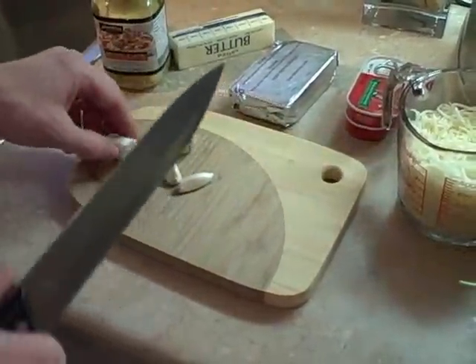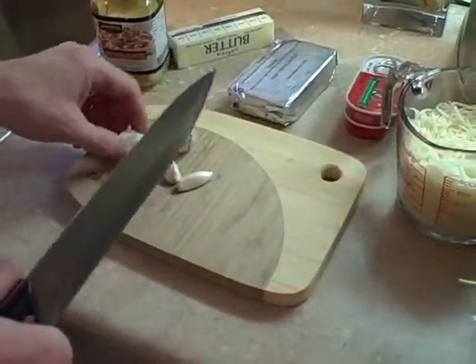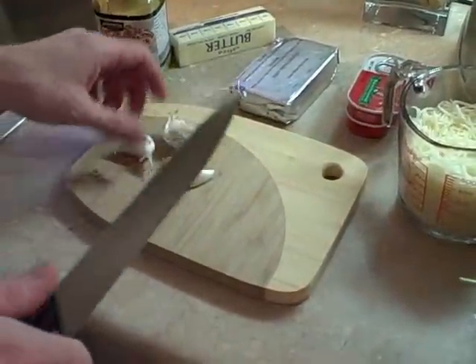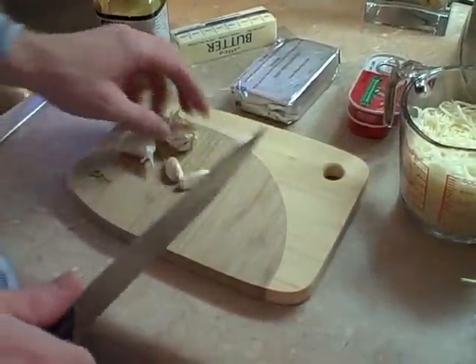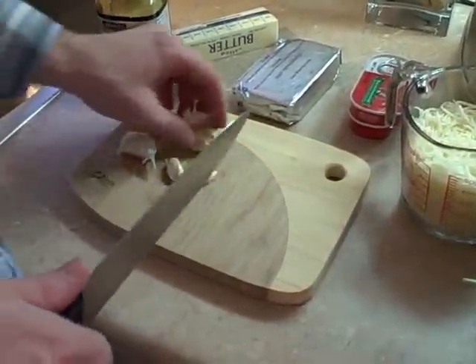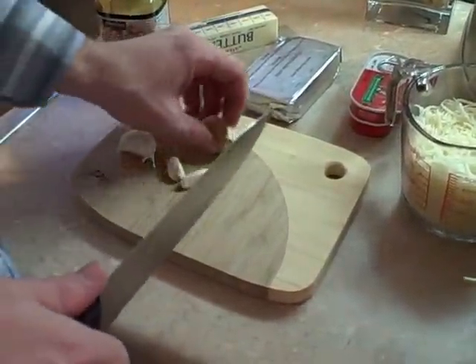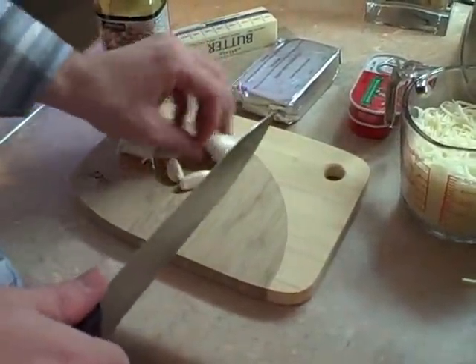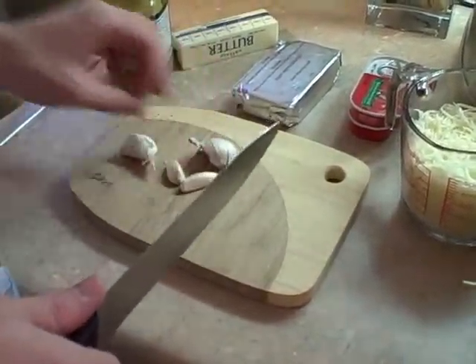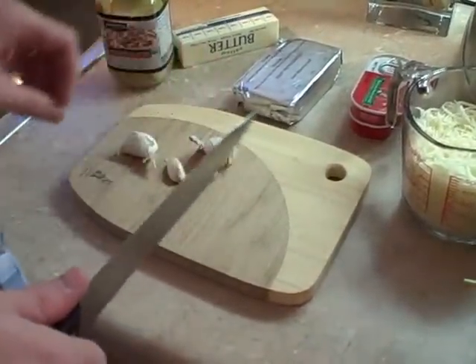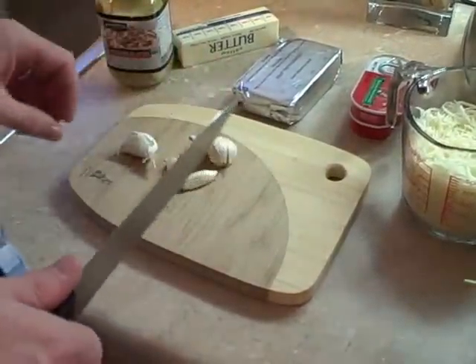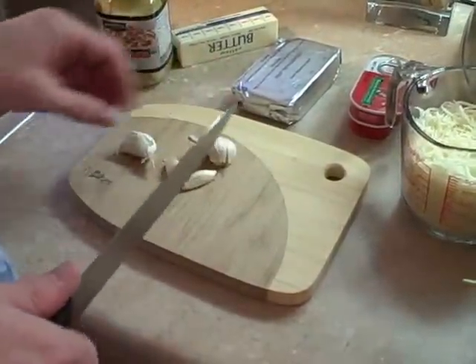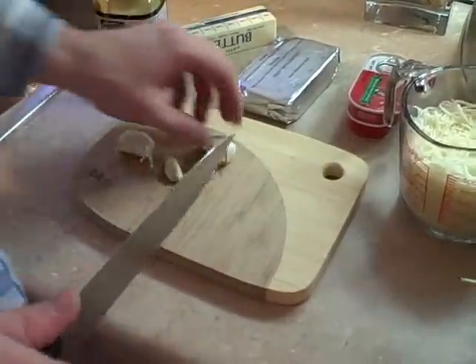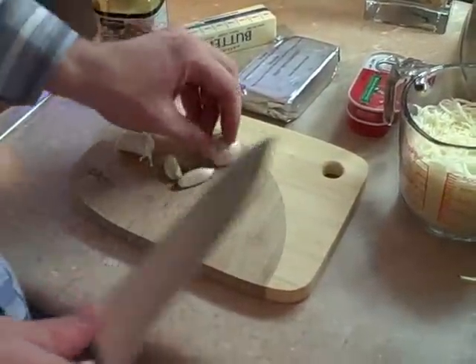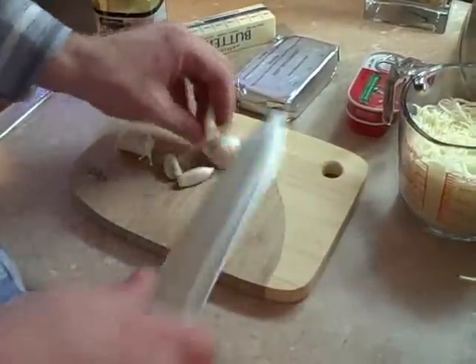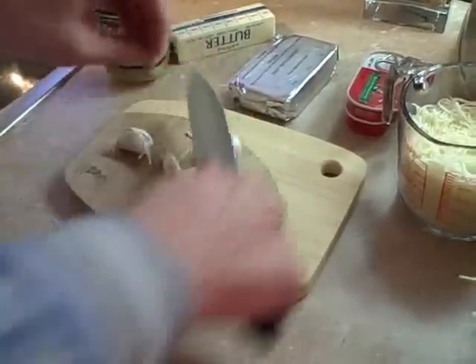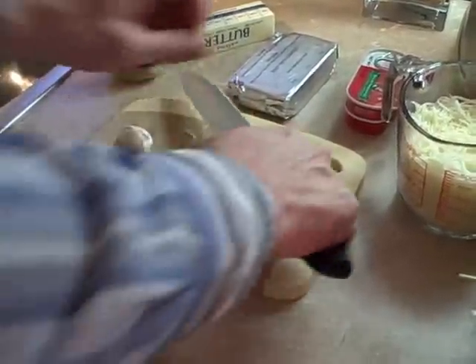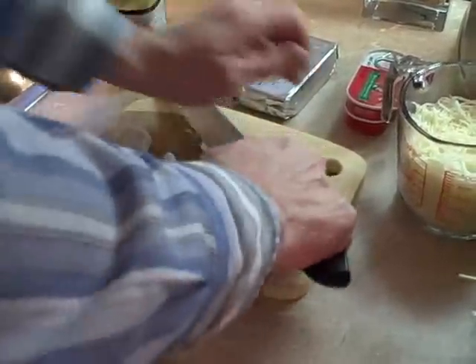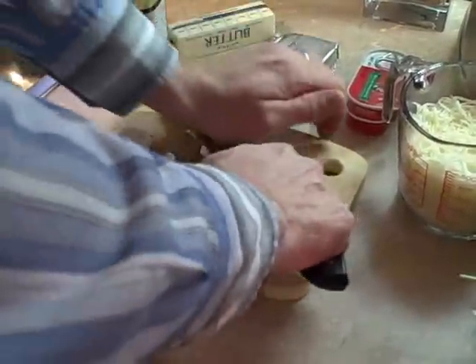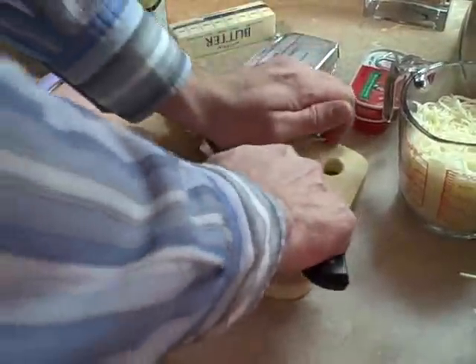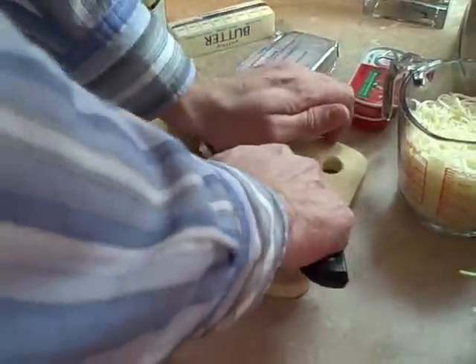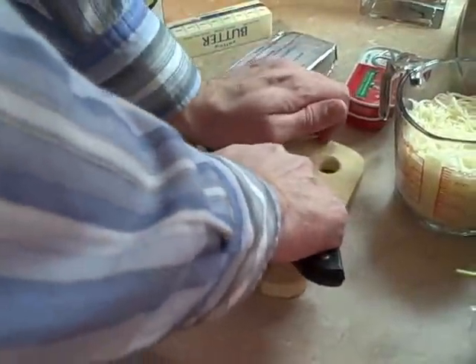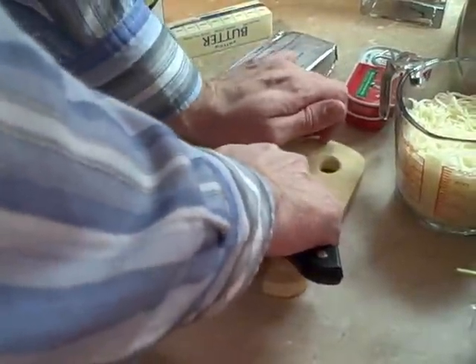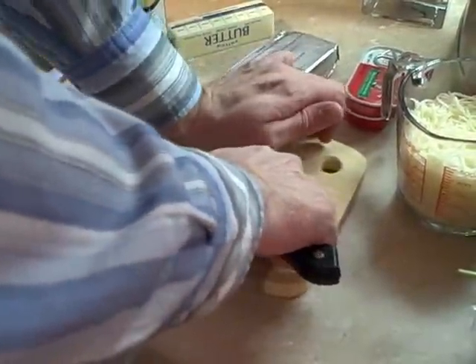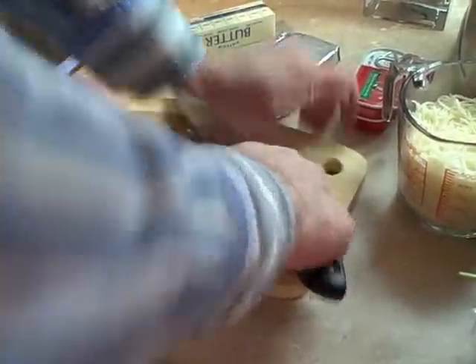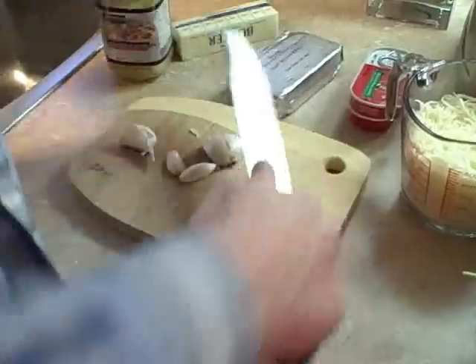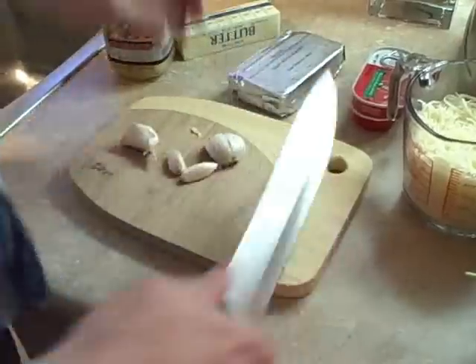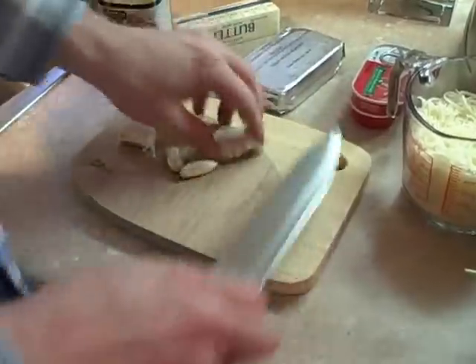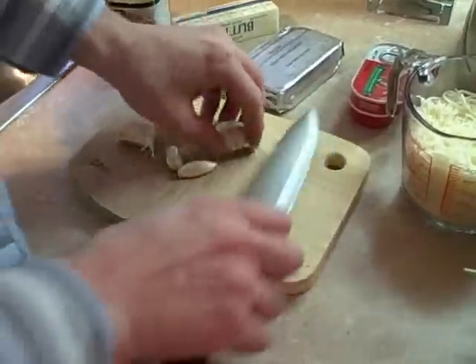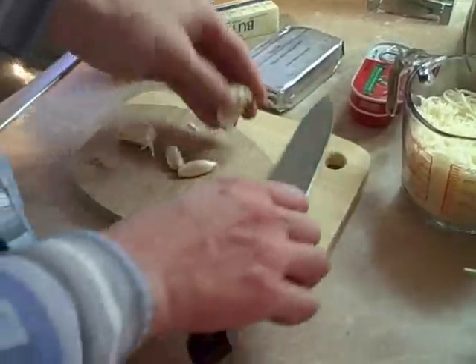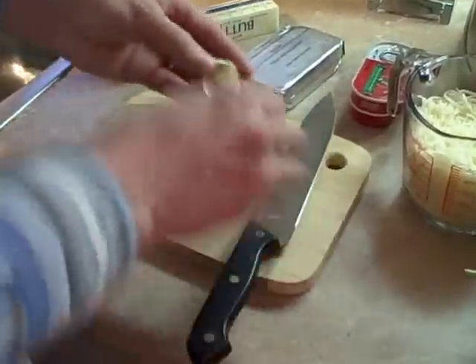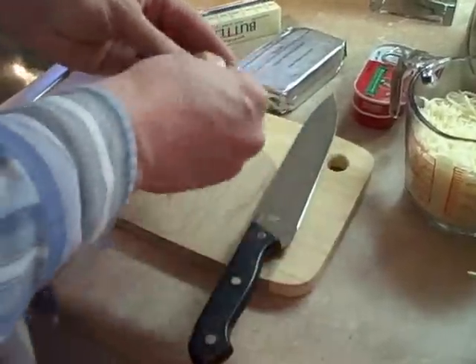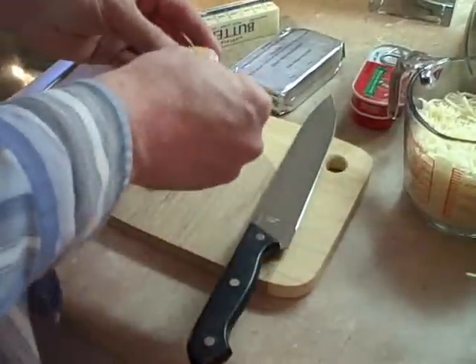First I'm going to chop the garlic. I'm going to mash it with a knife and pull the skins off.